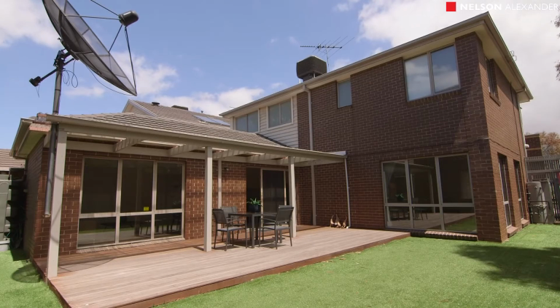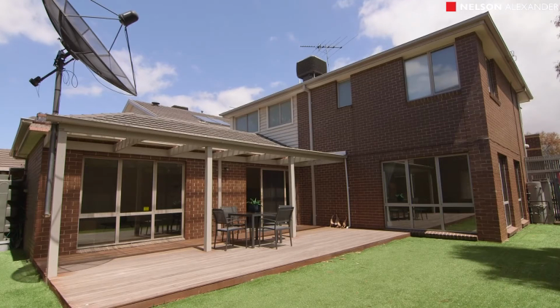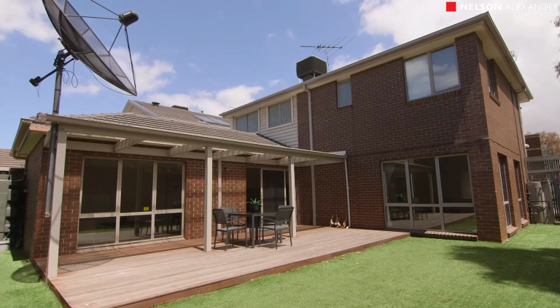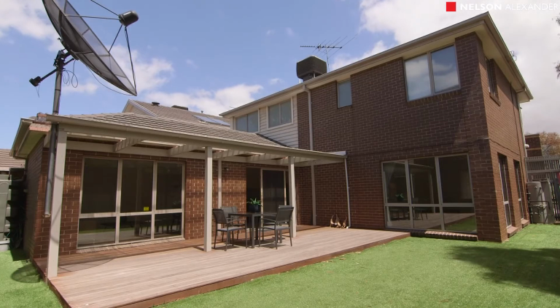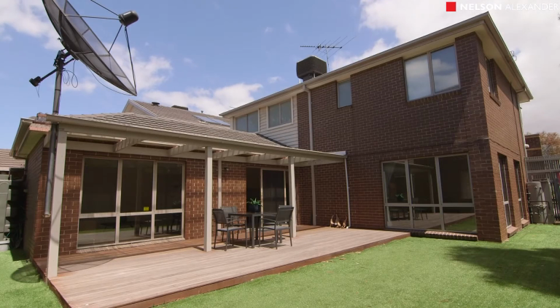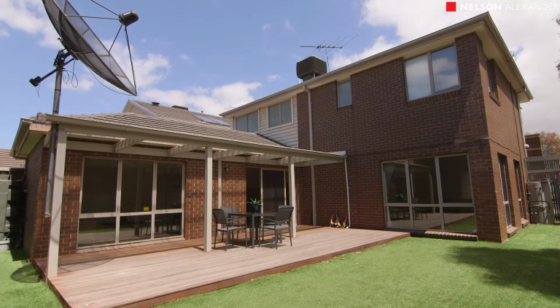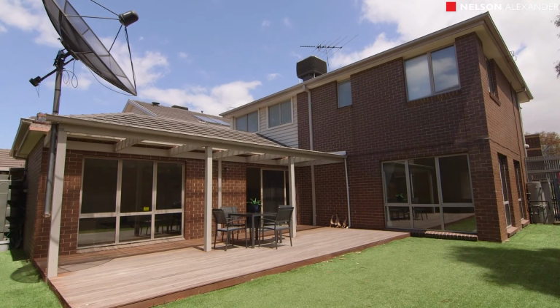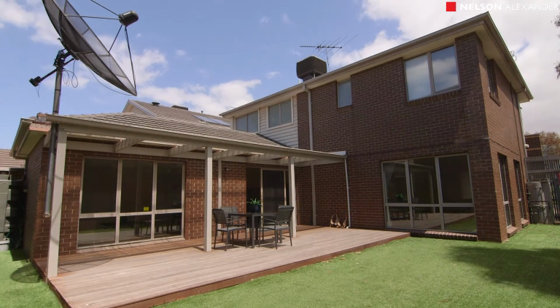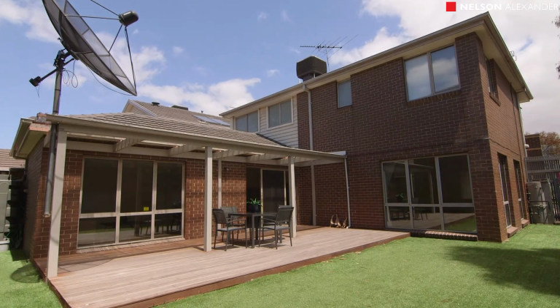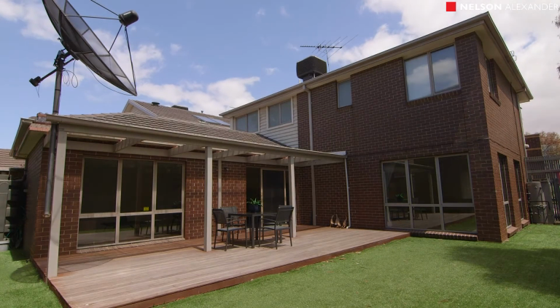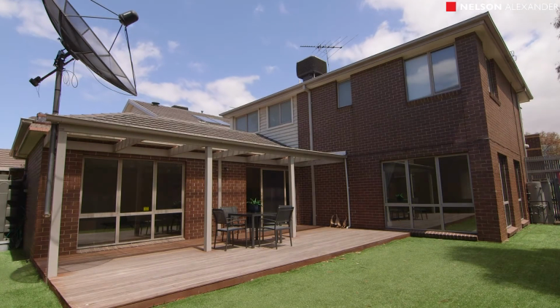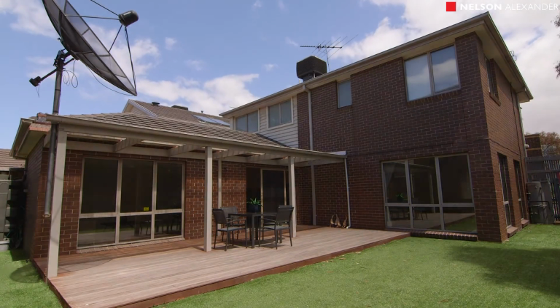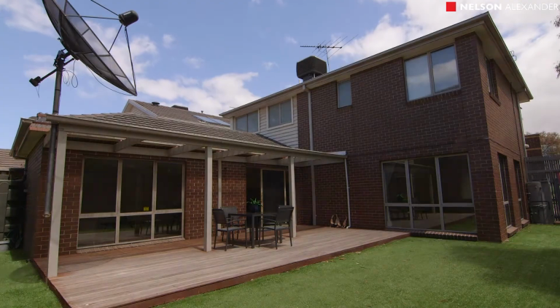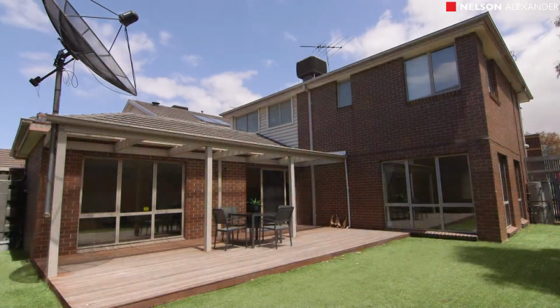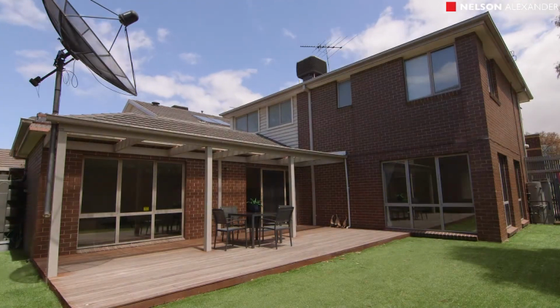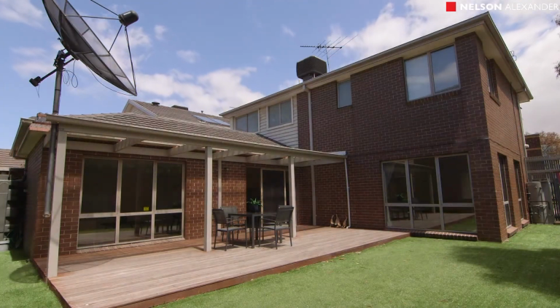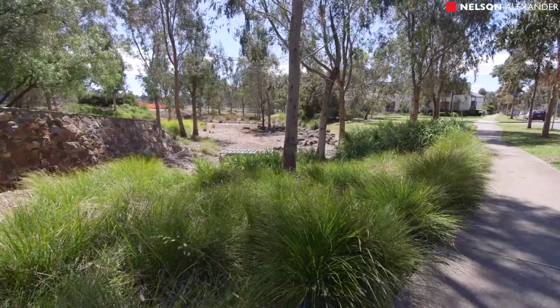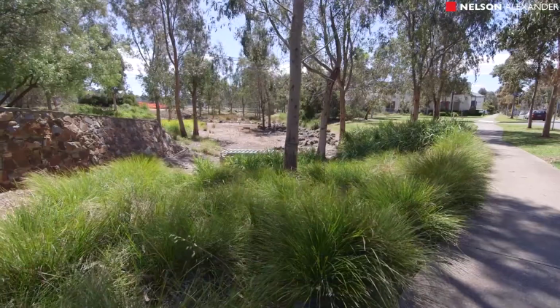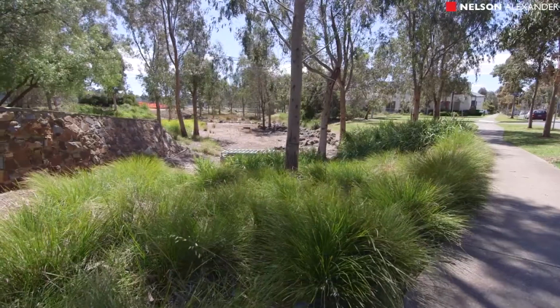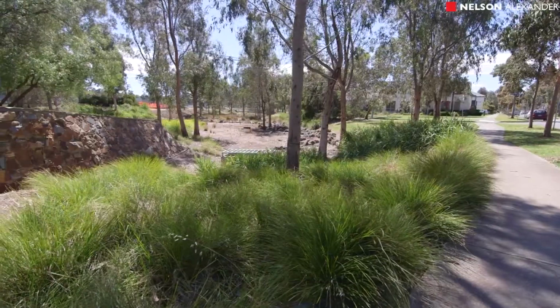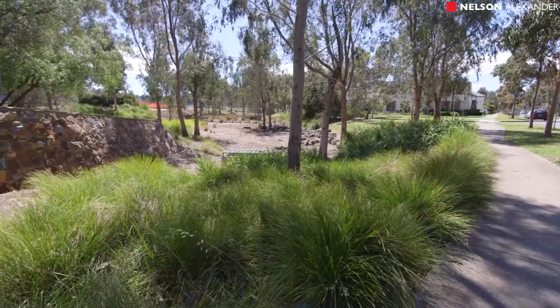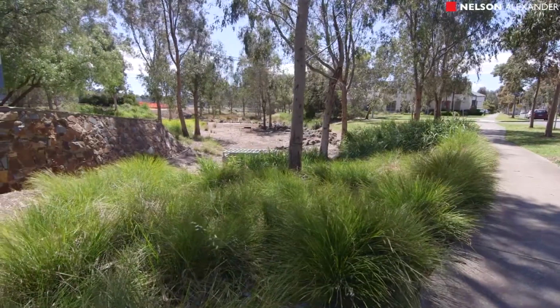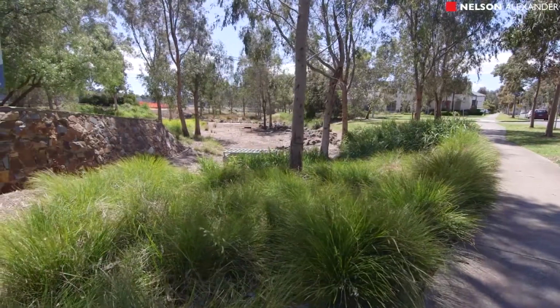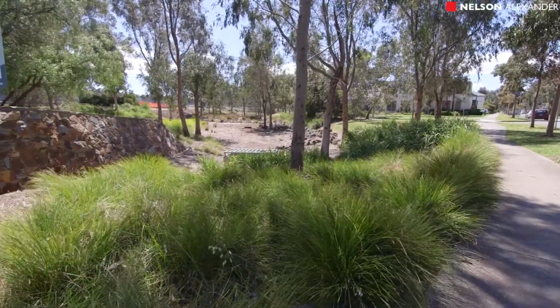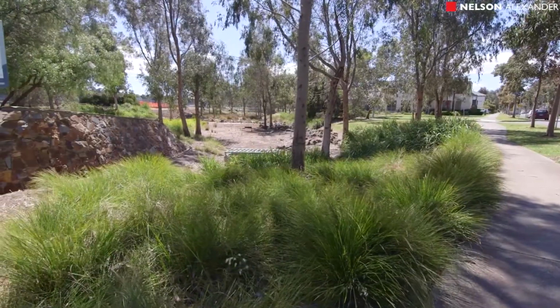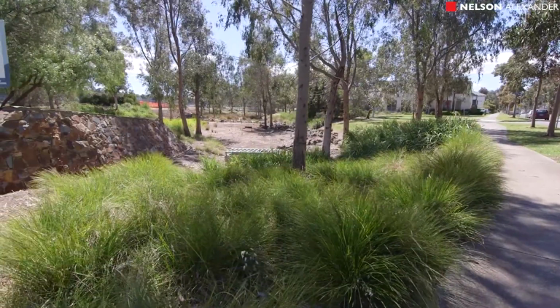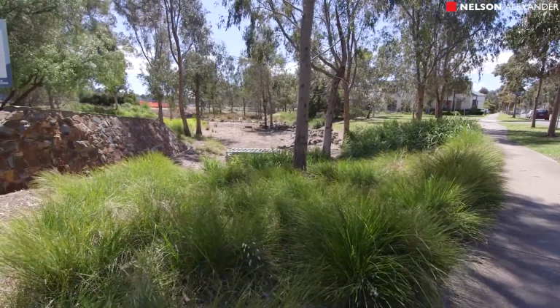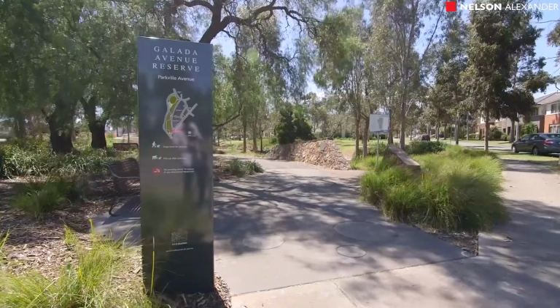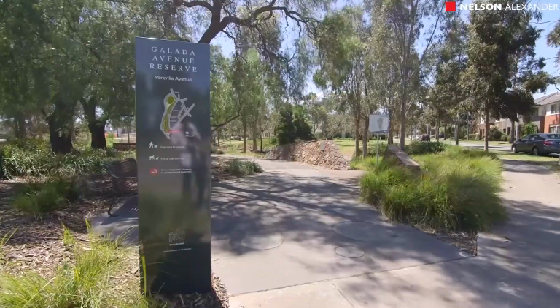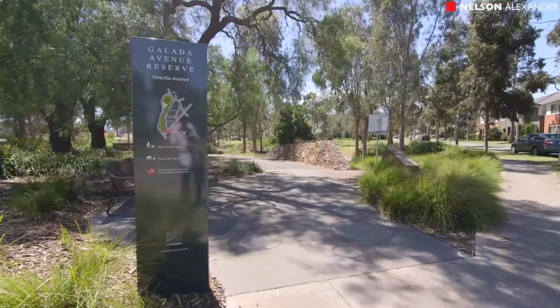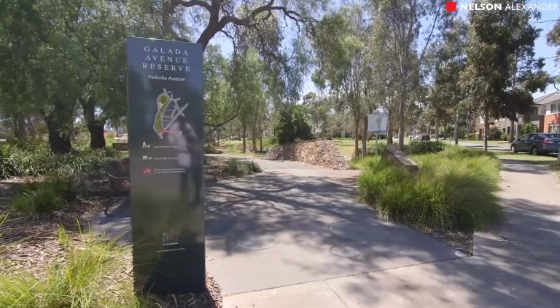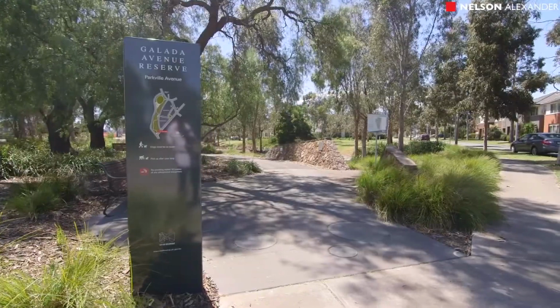The property is conveniently located near the Tullamarine Freeway, Melbourne University, Royal Gardens and public transport.